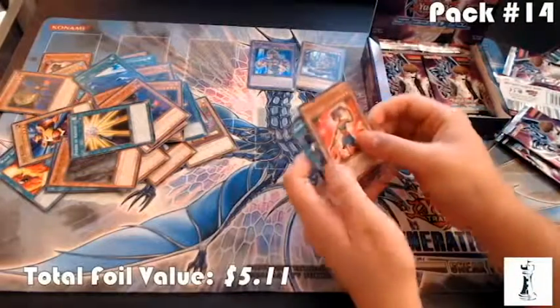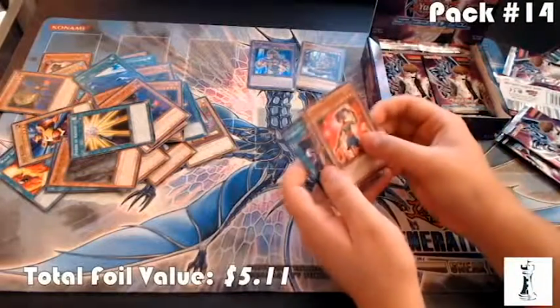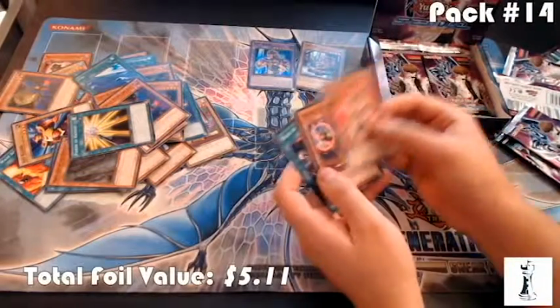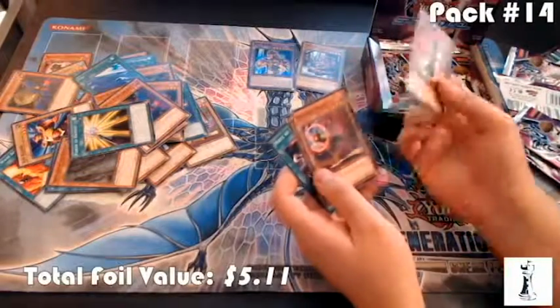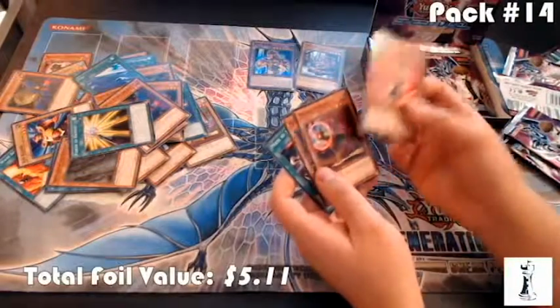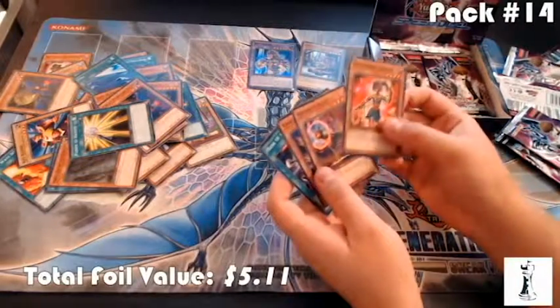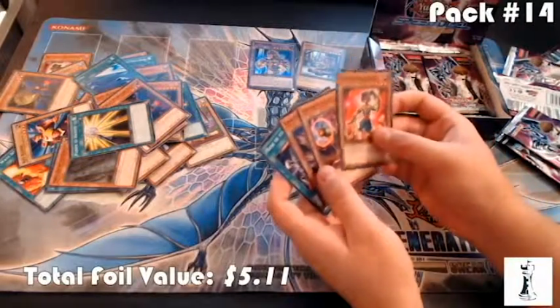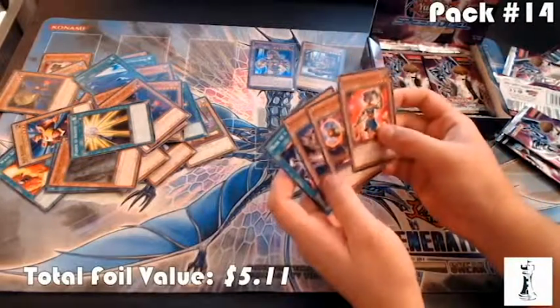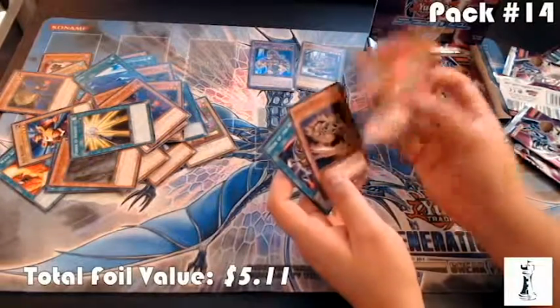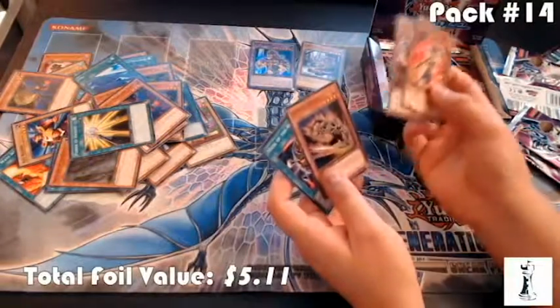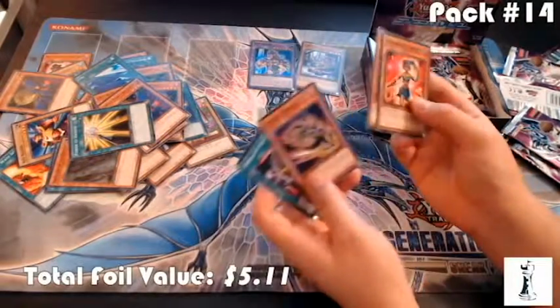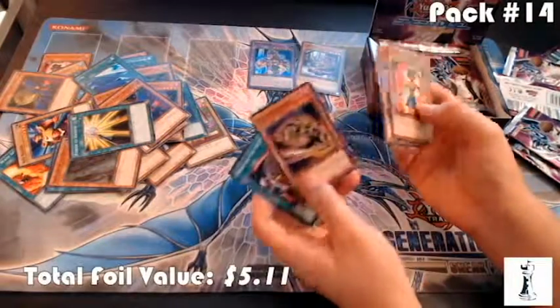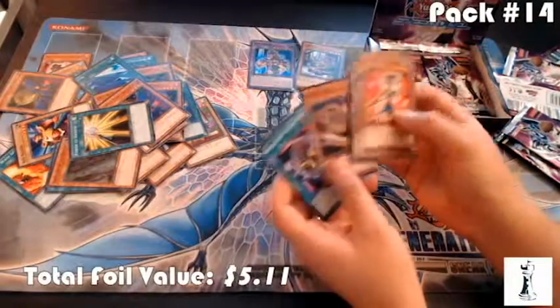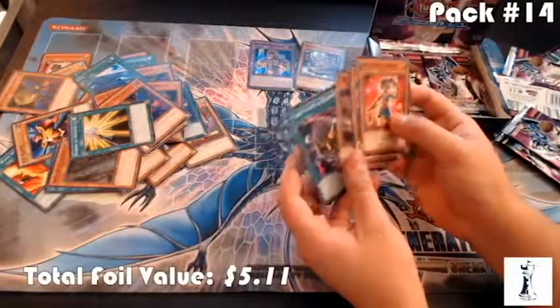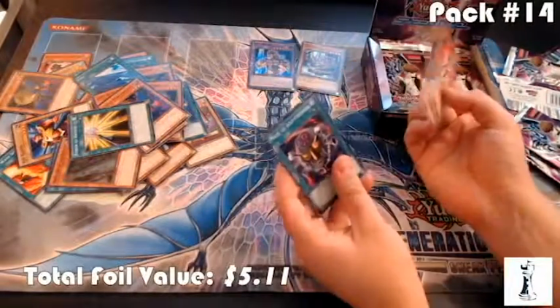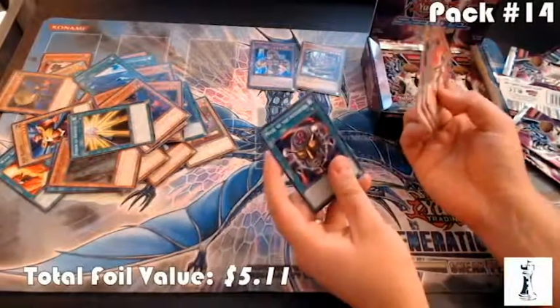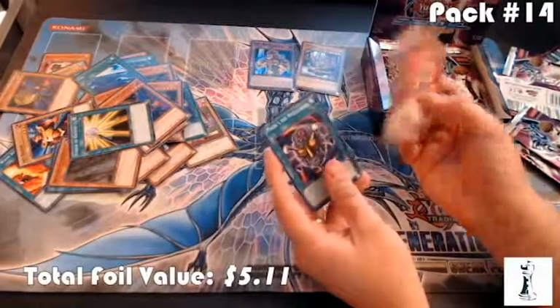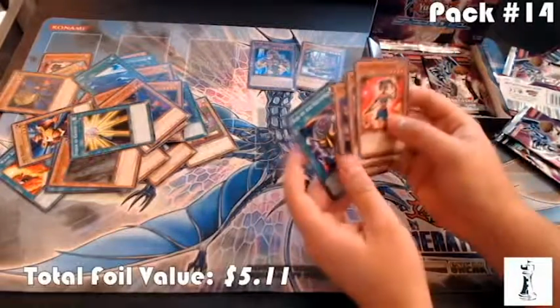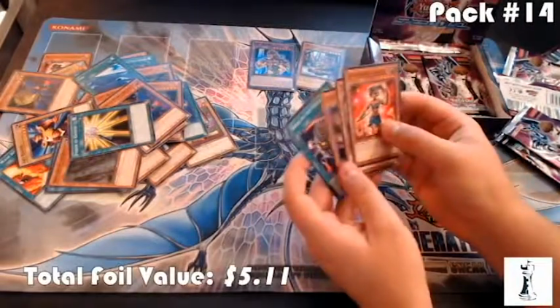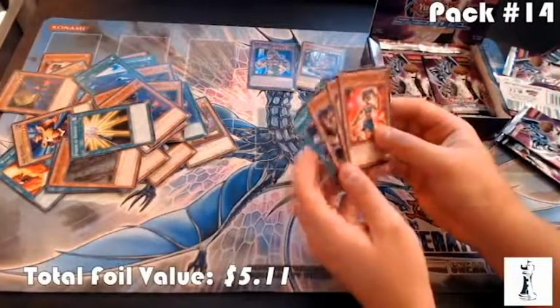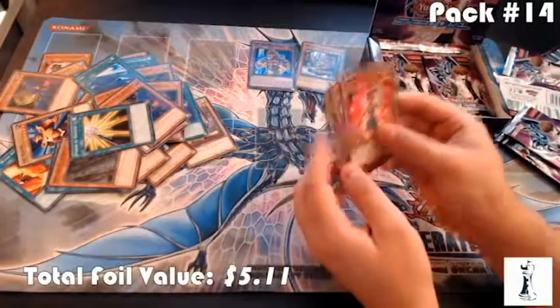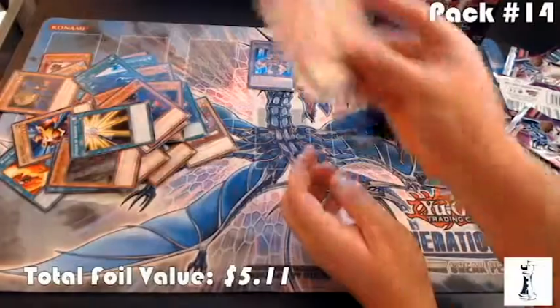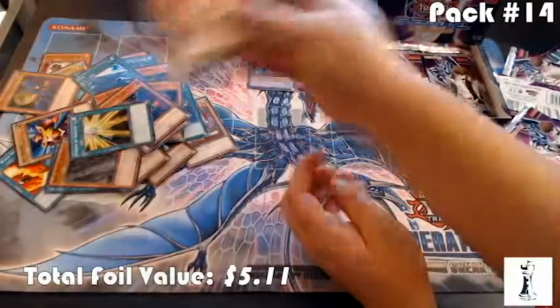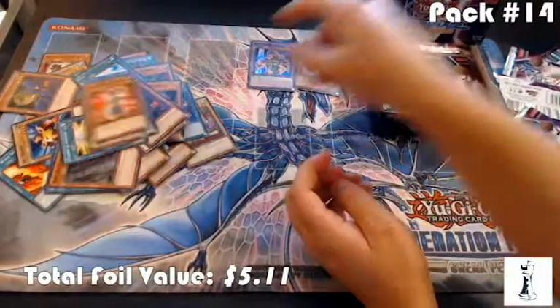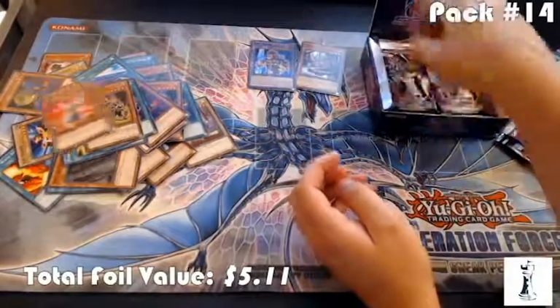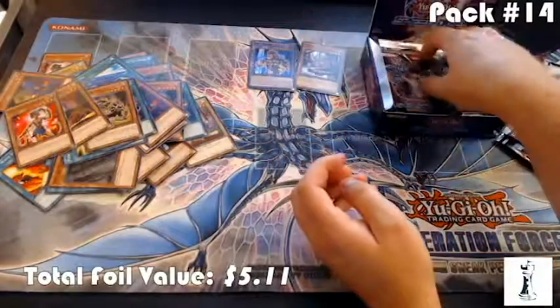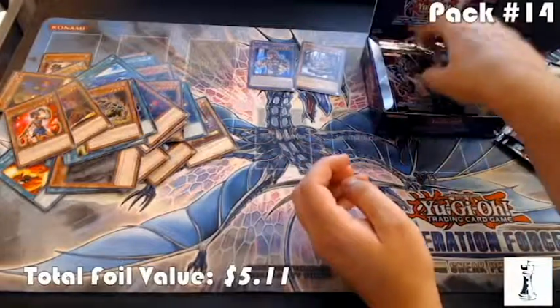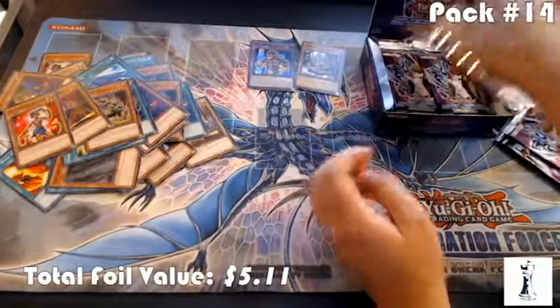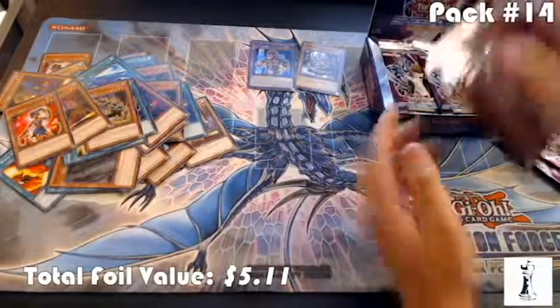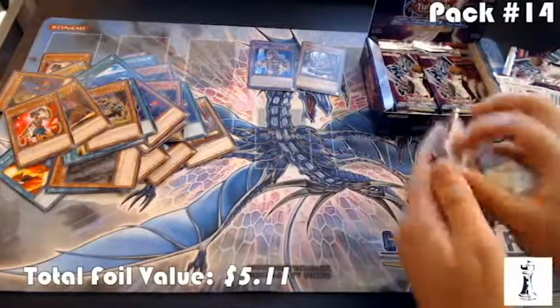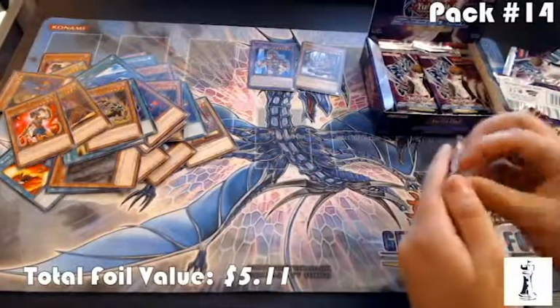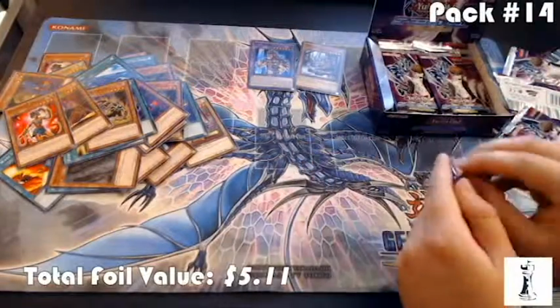Amazon's Trainee, Friendly Beast, Goblin Zombie, Mask of the Accursed. No foils.